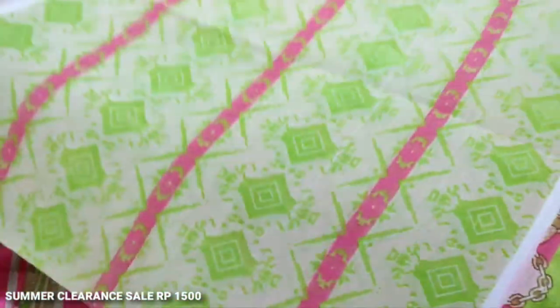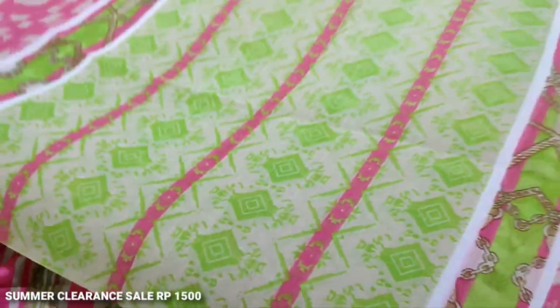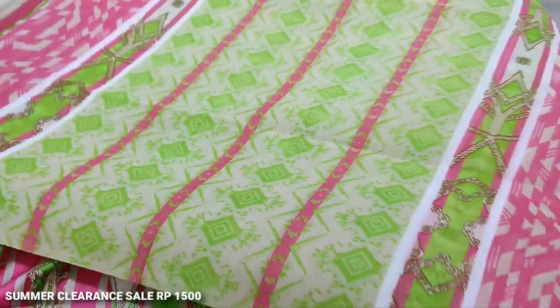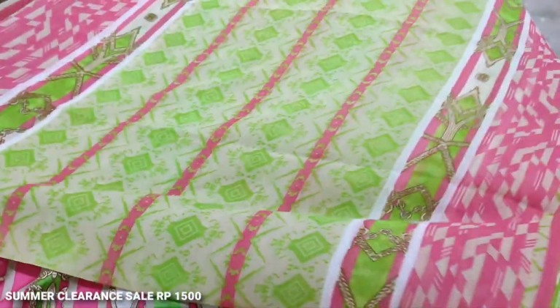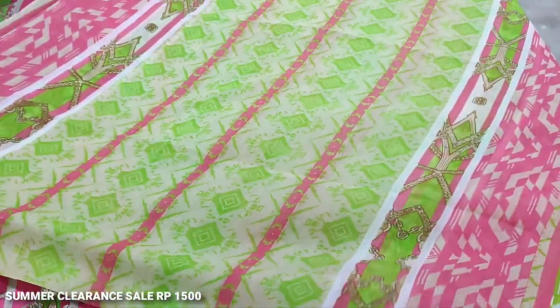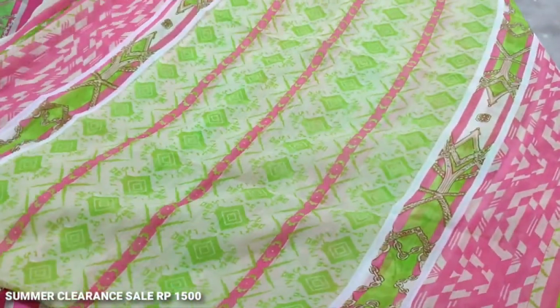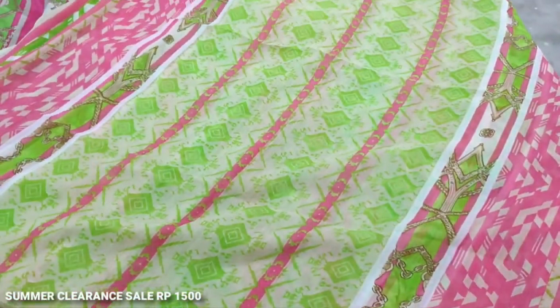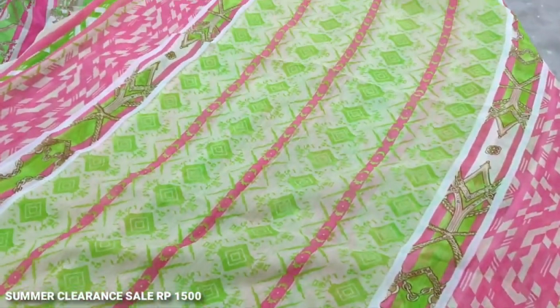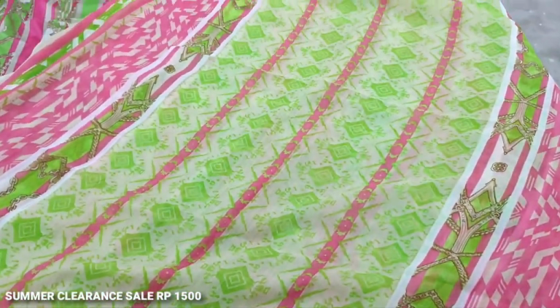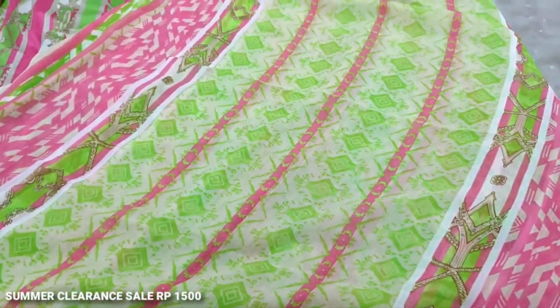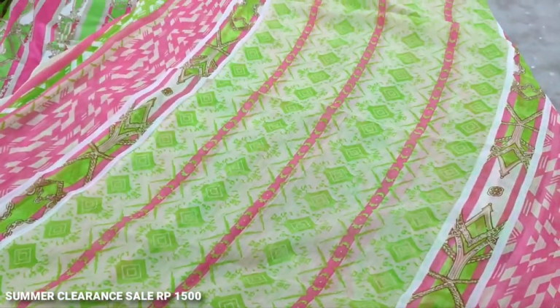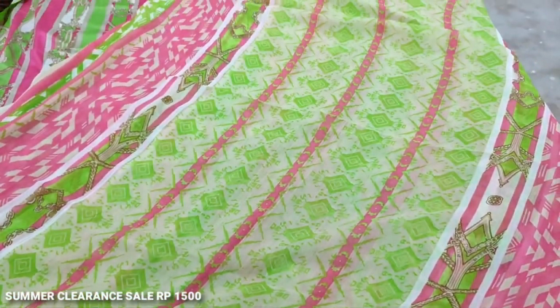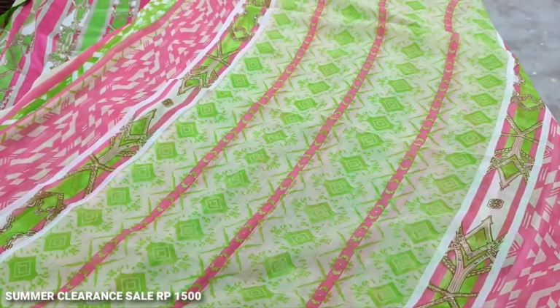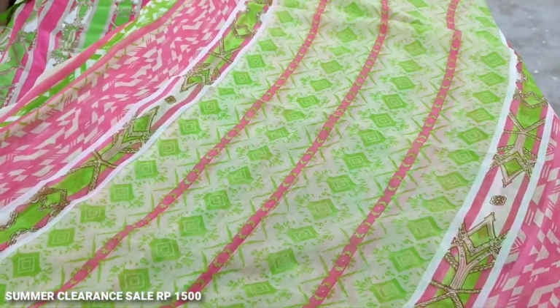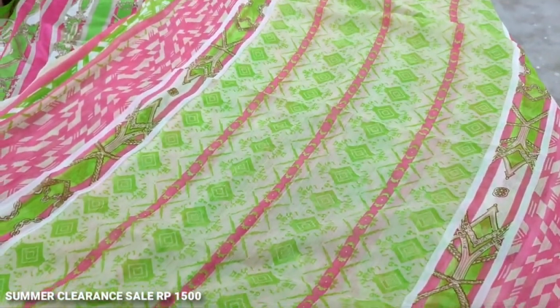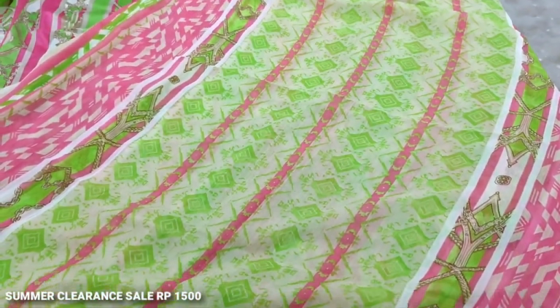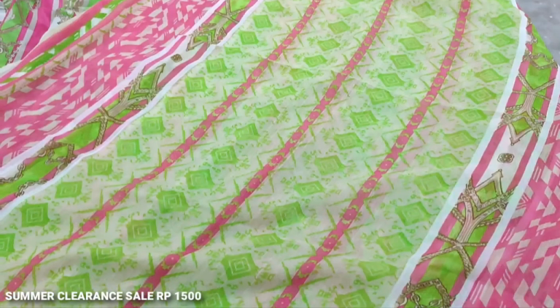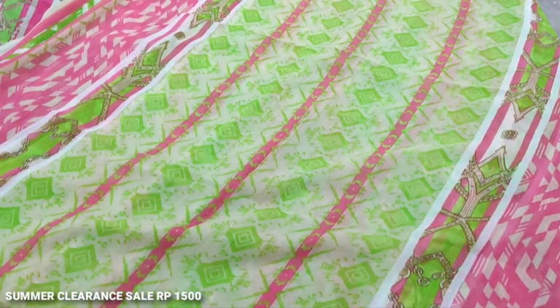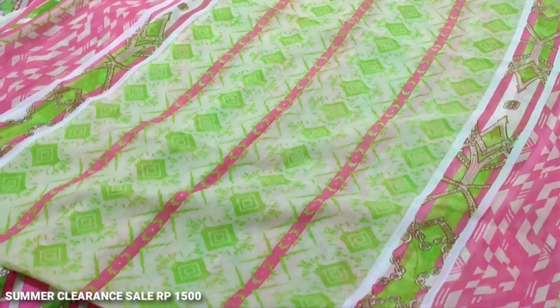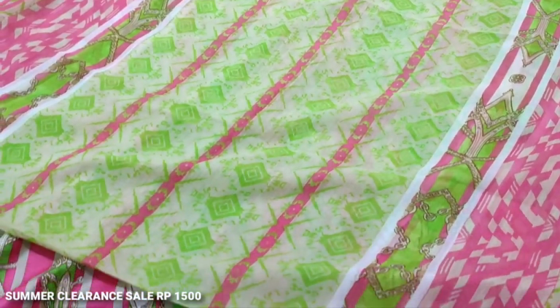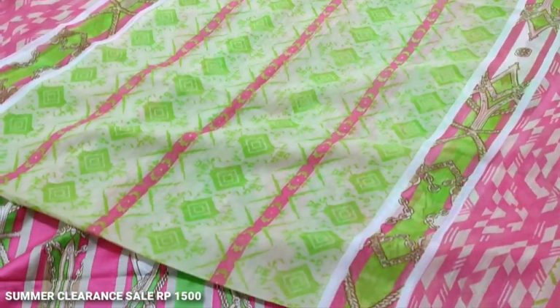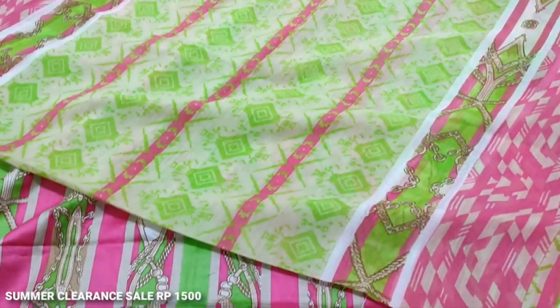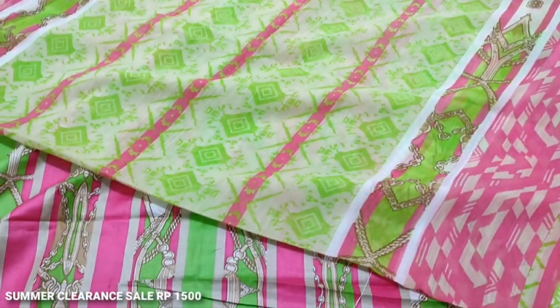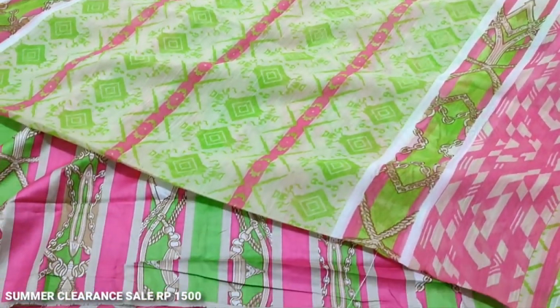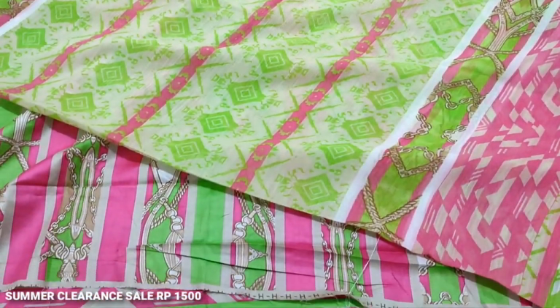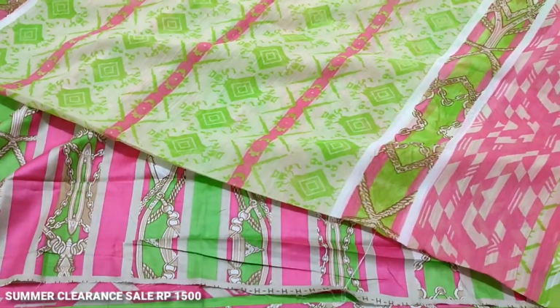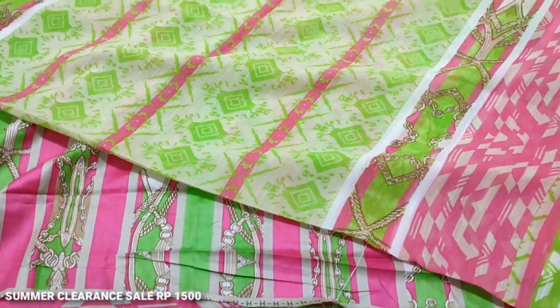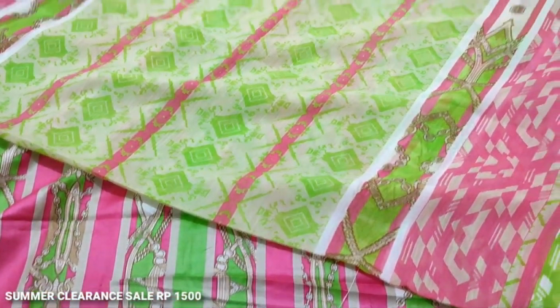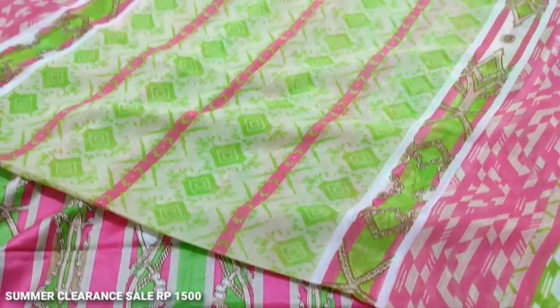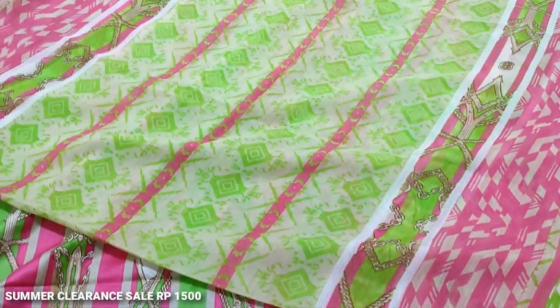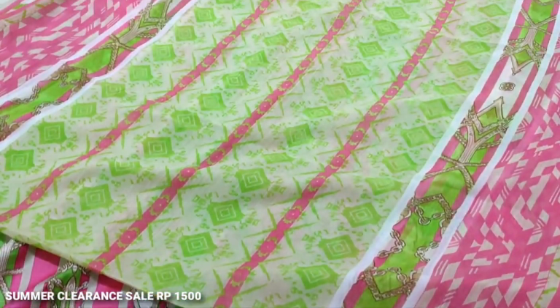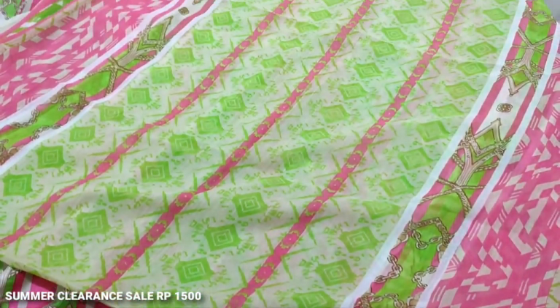This is a chiffon. This is a good color combination.